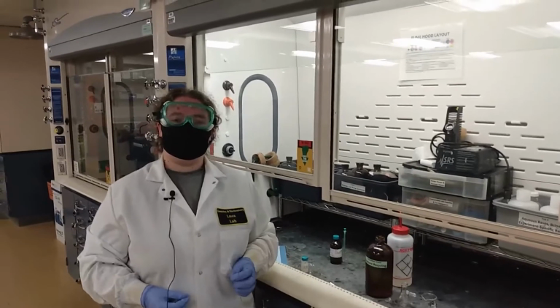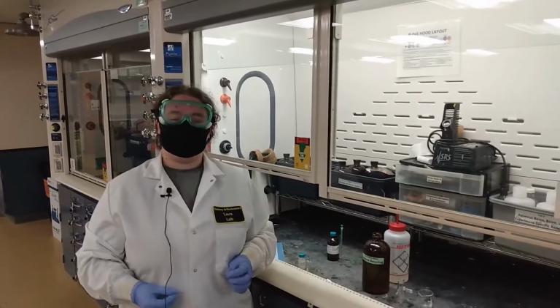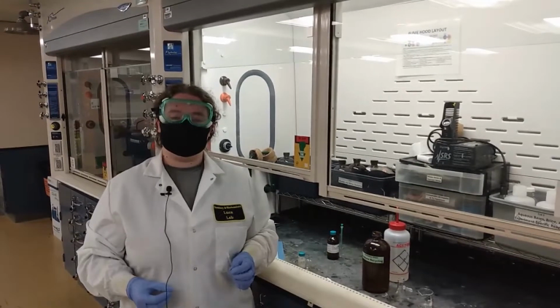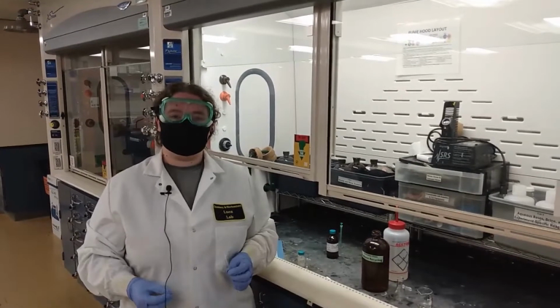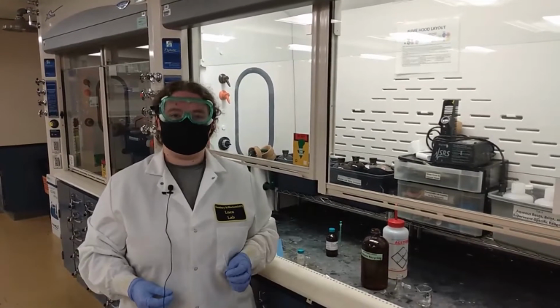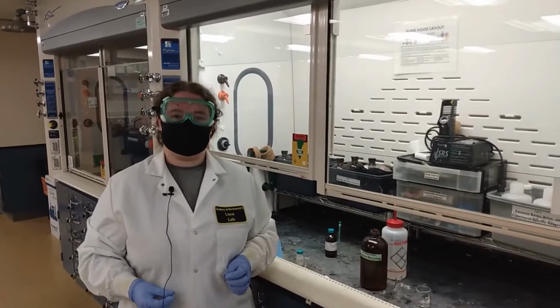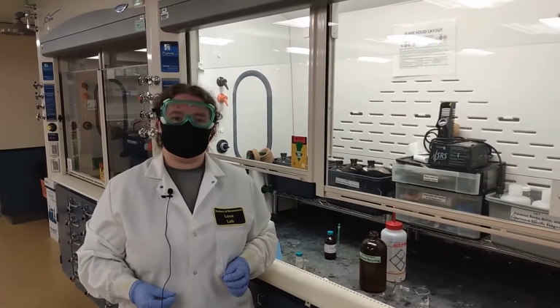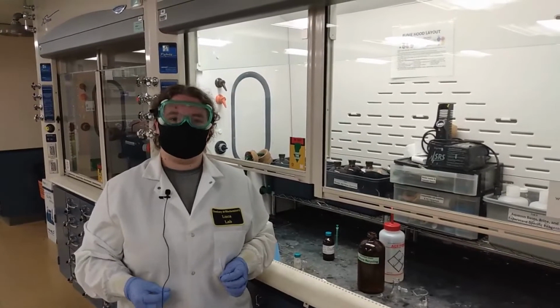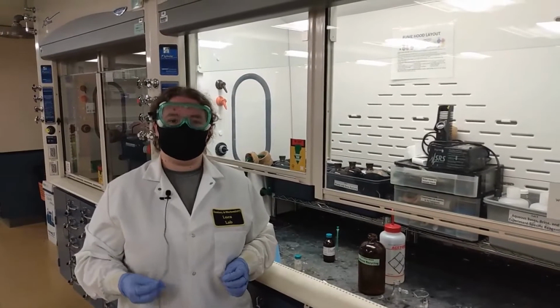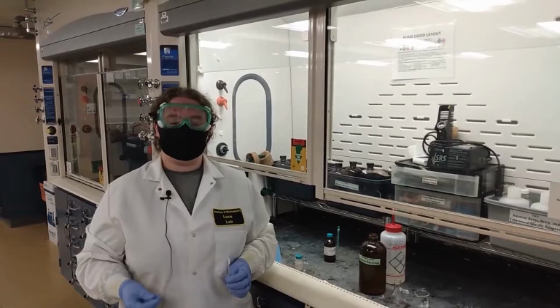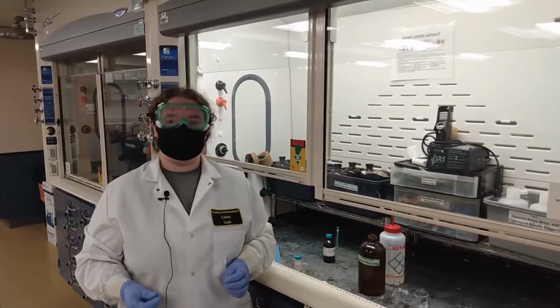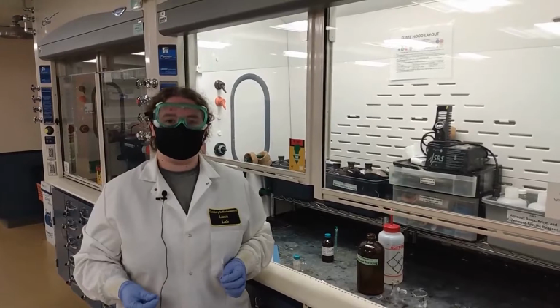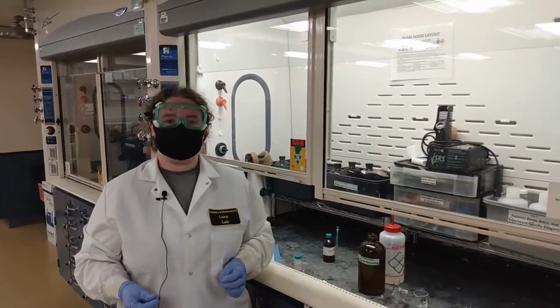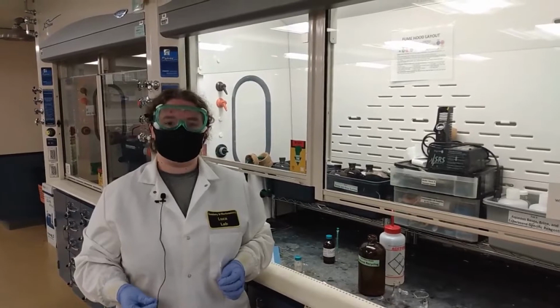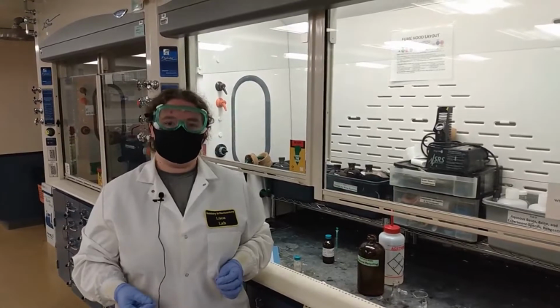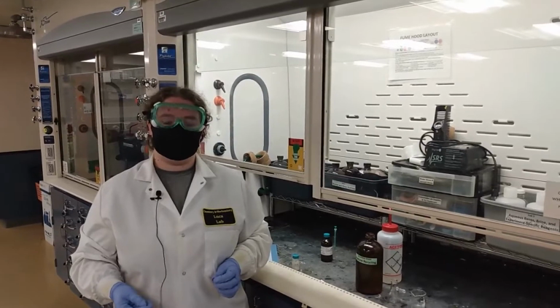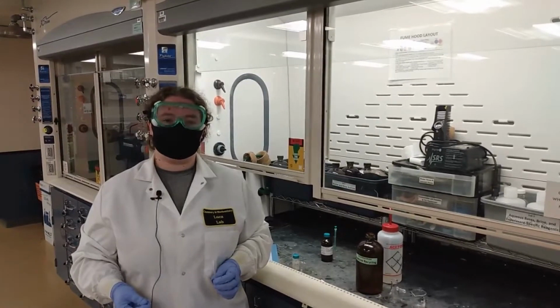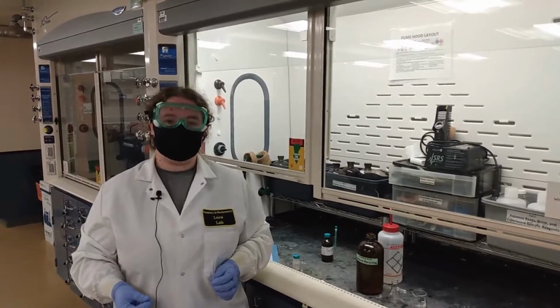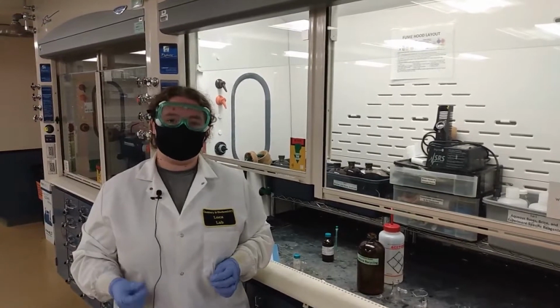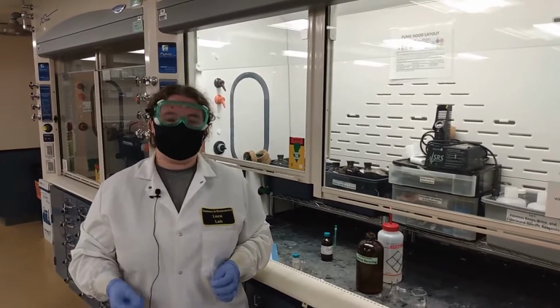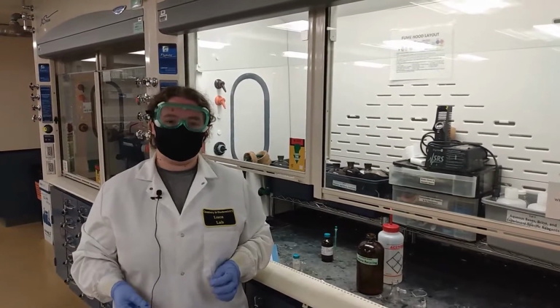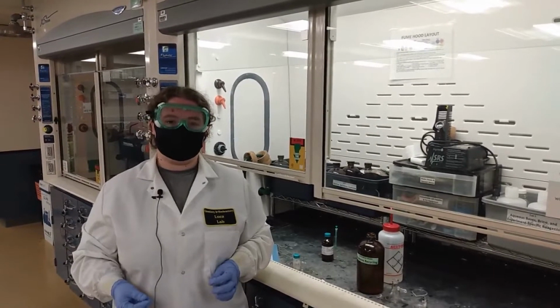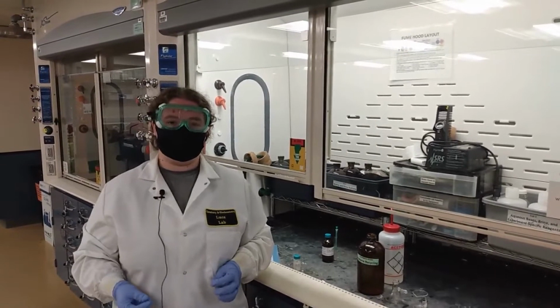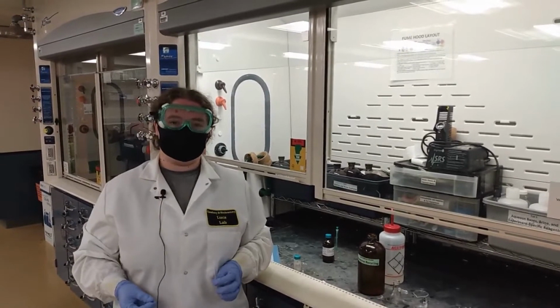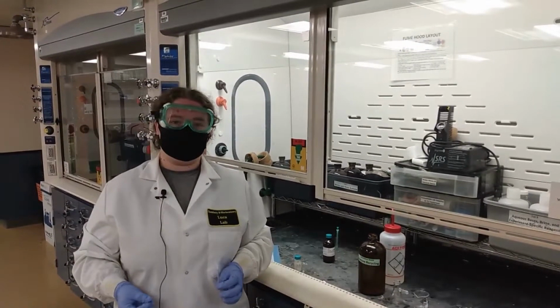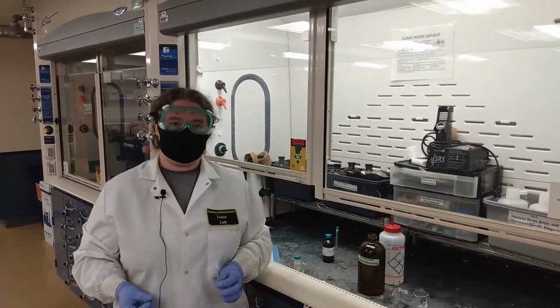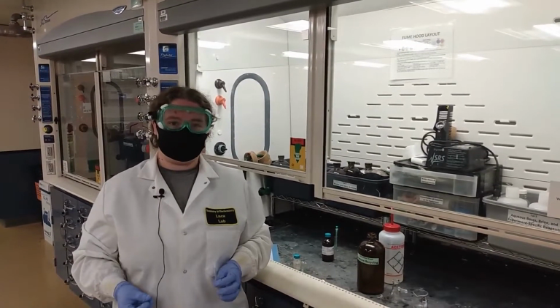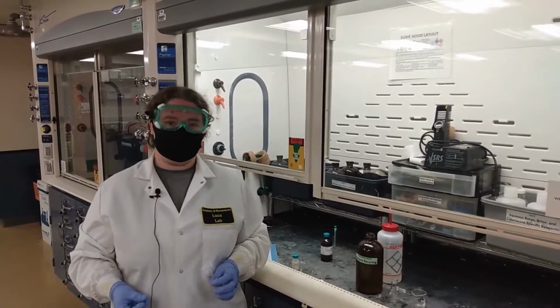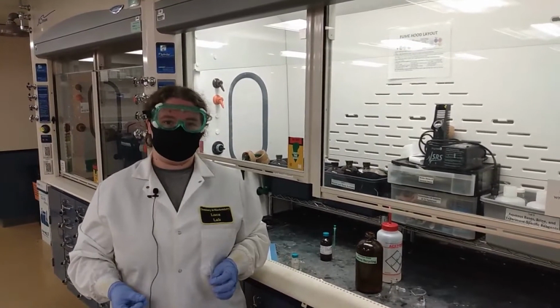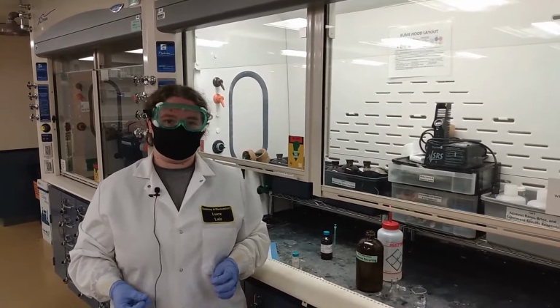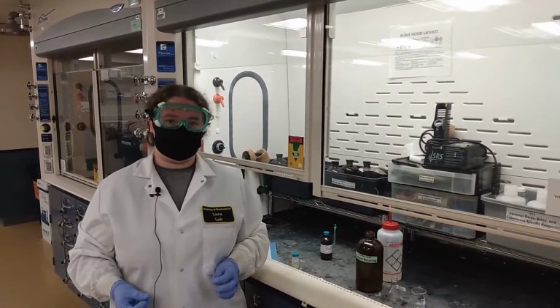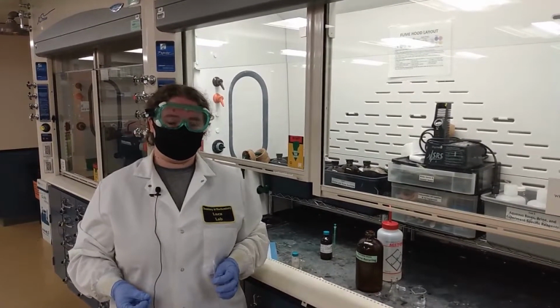Hello, my name is Tessa and I am going to show you today how to prepare an NMR sample for your practical NMR experiment.